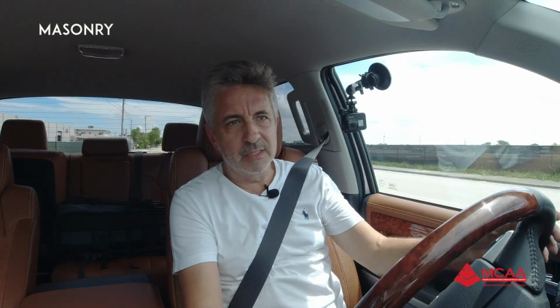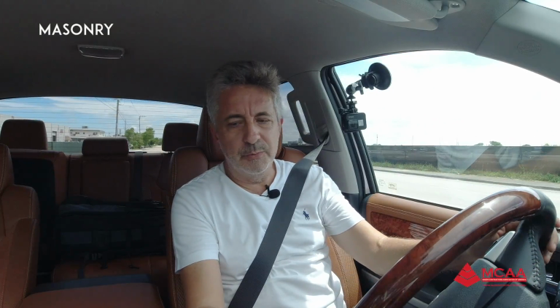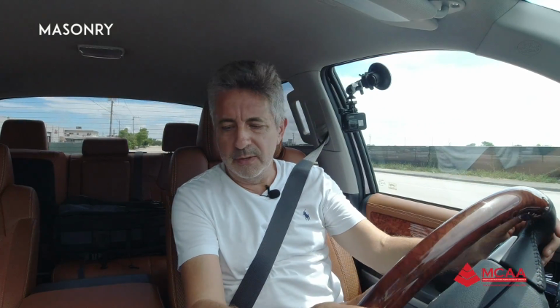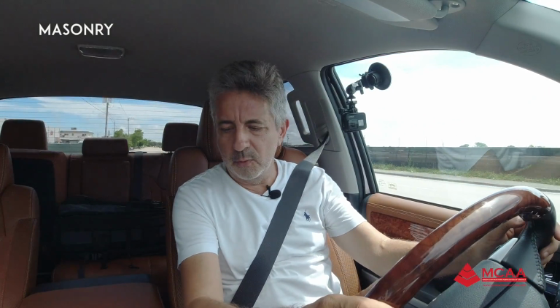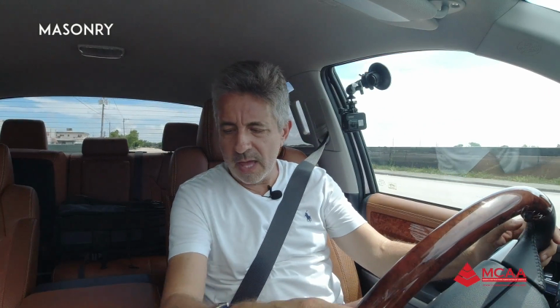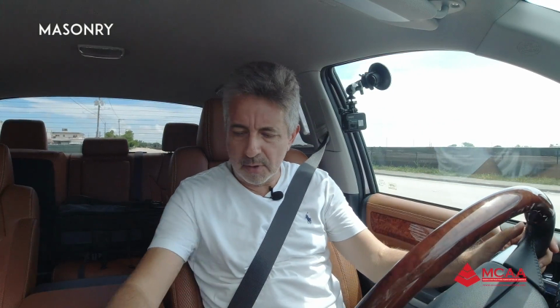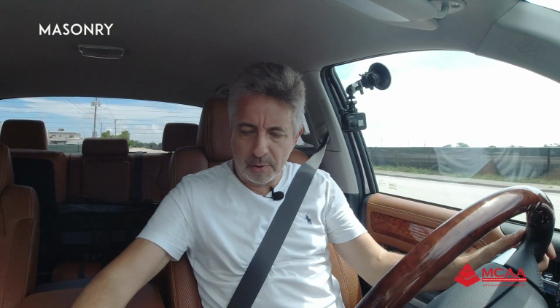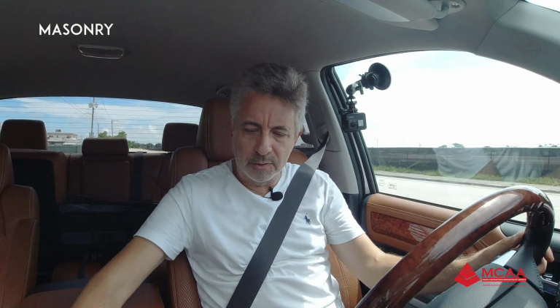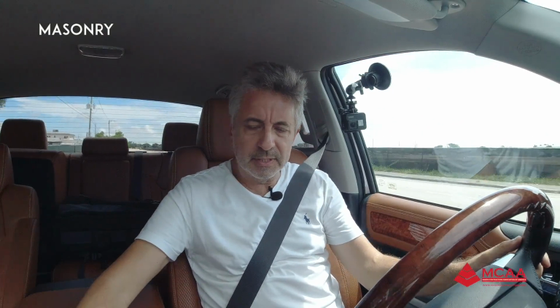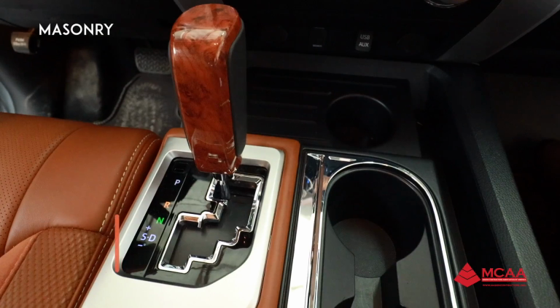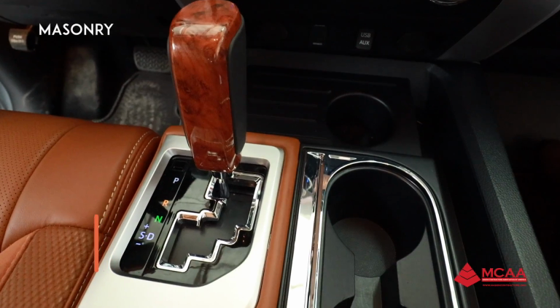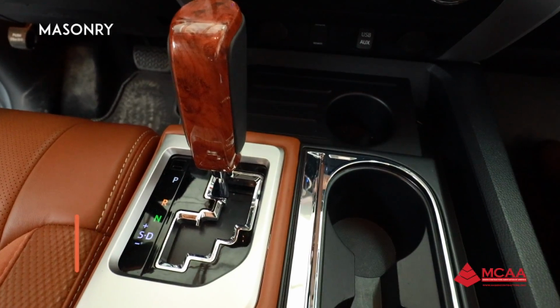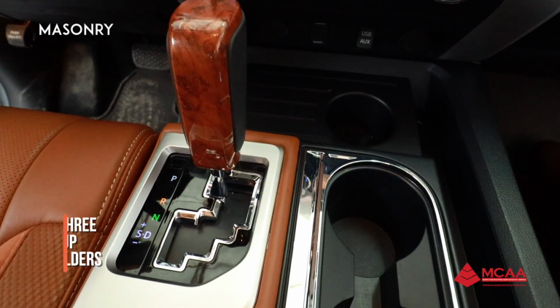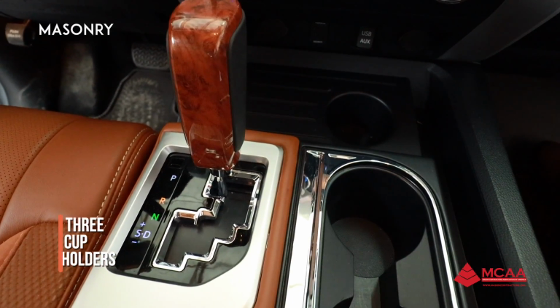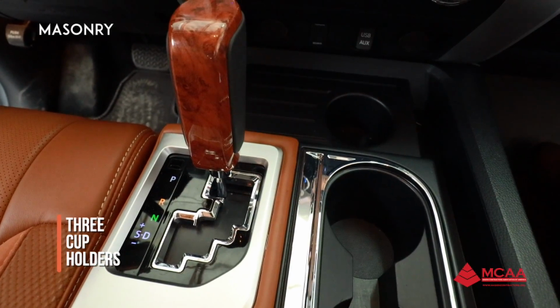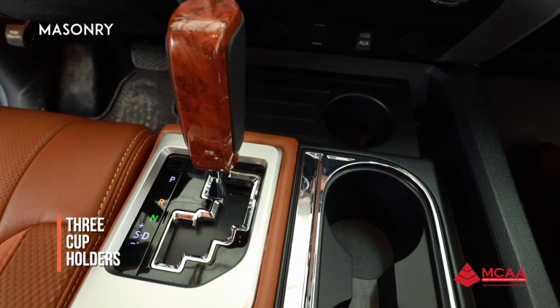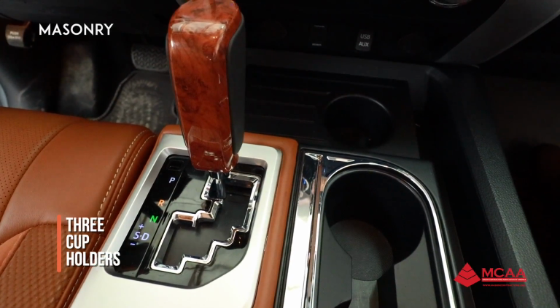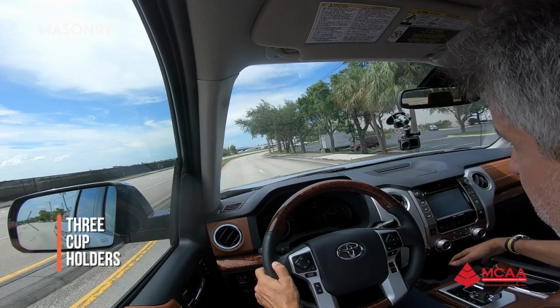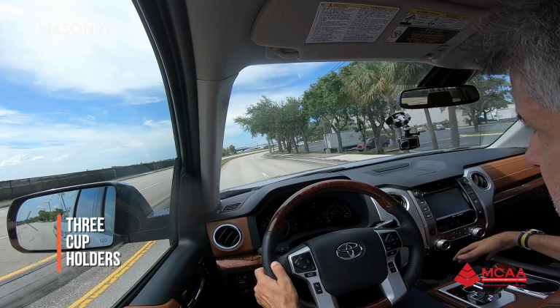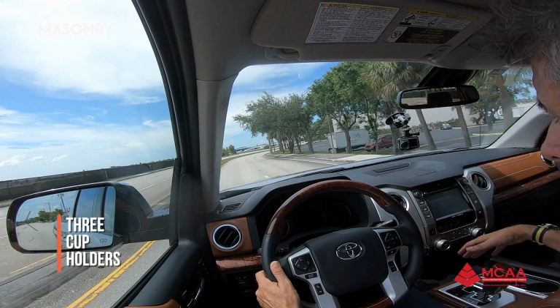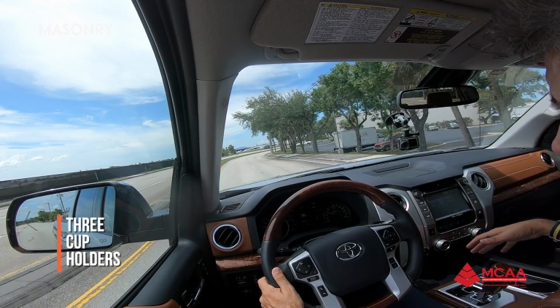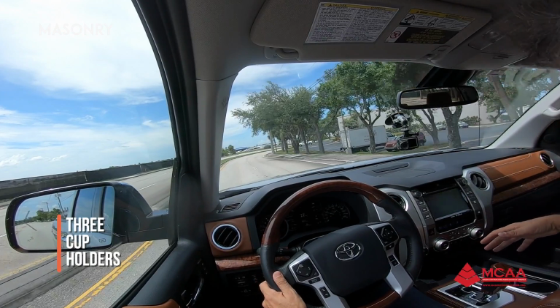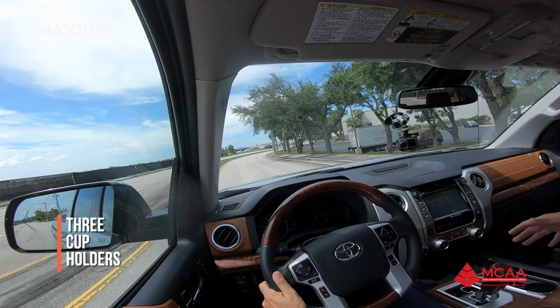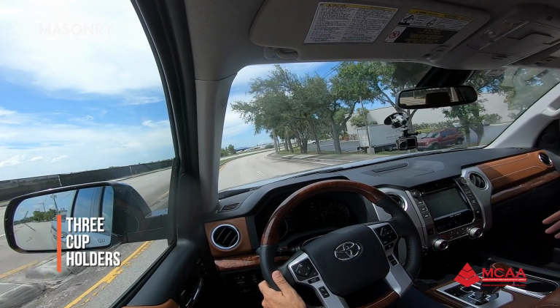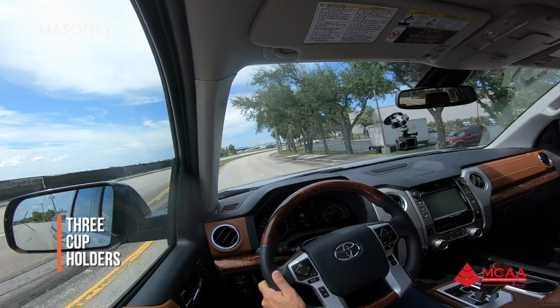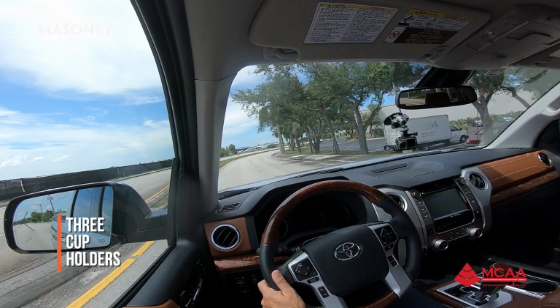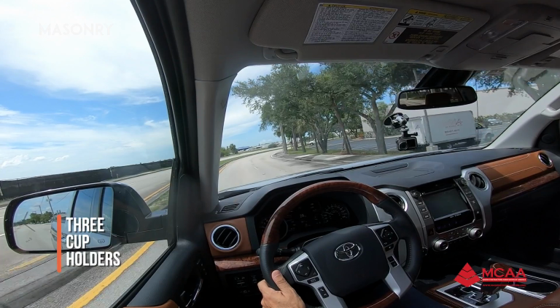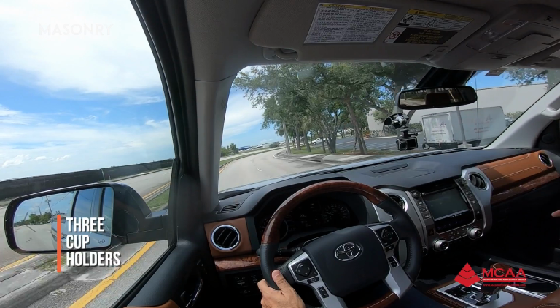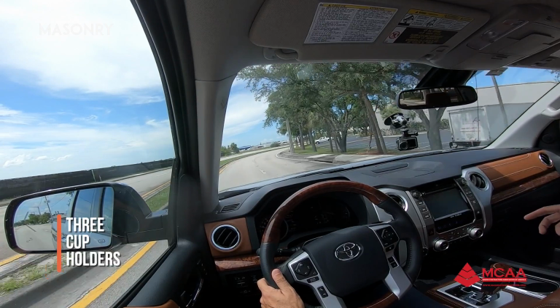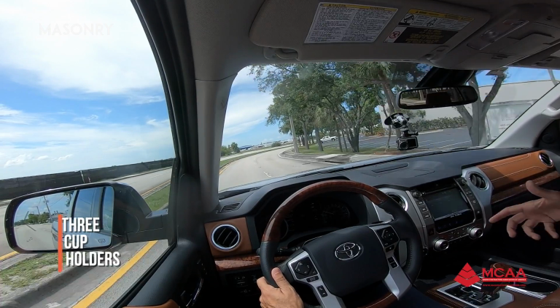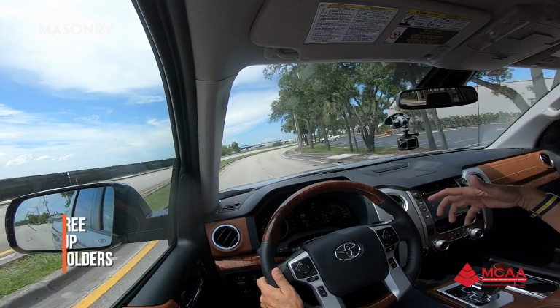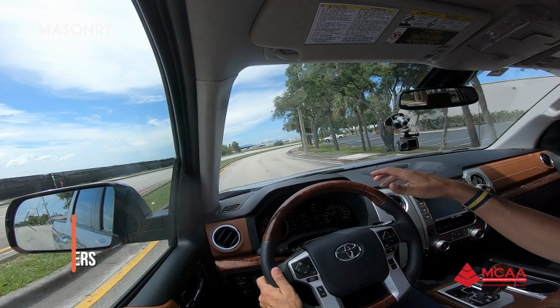It makes it look beautiful. We have three cup holders. We don't have a wireless charger for the phone.